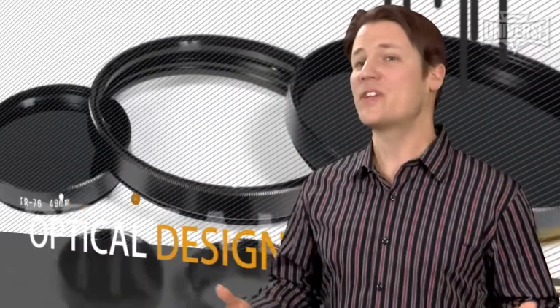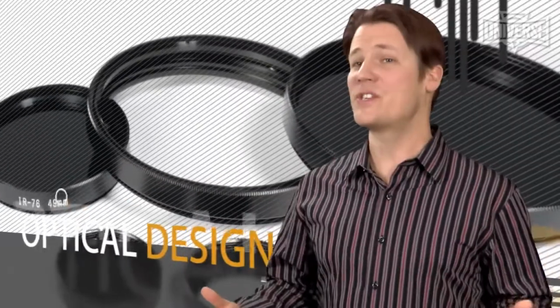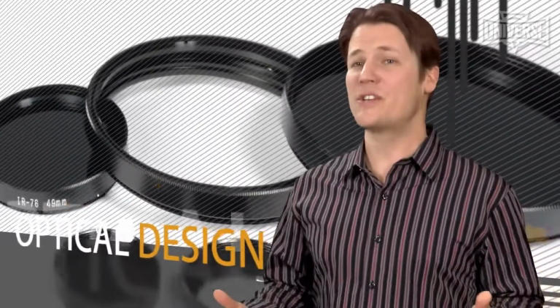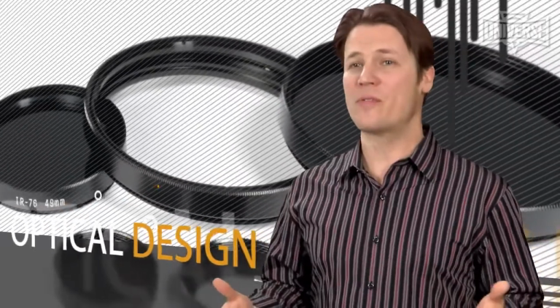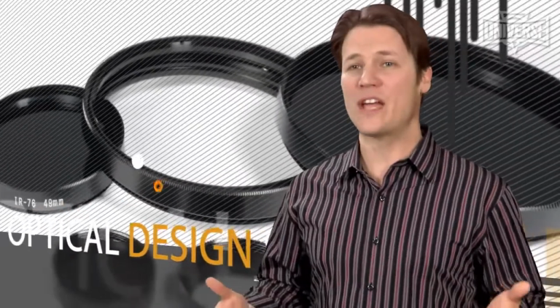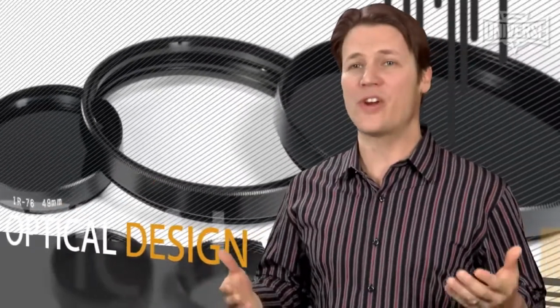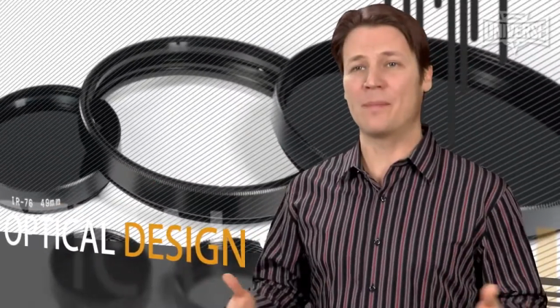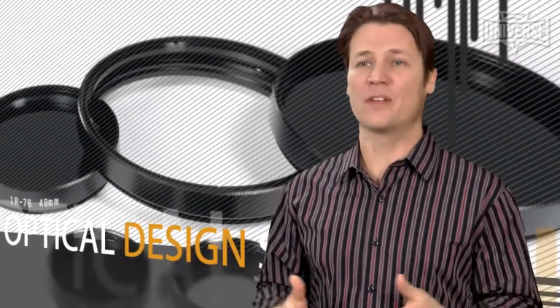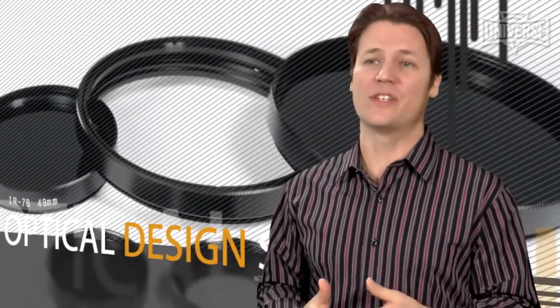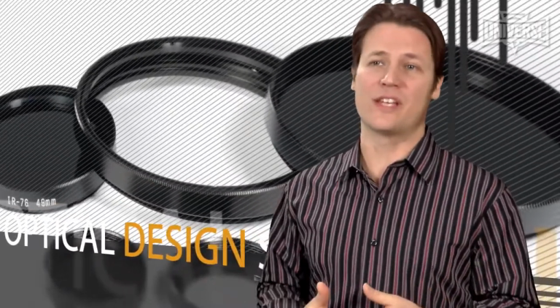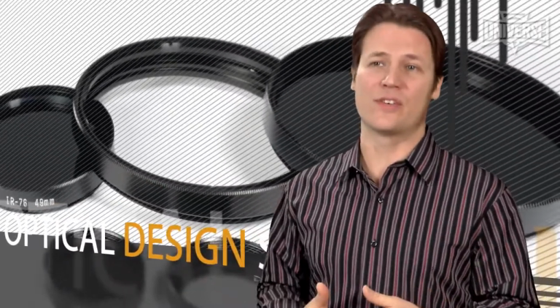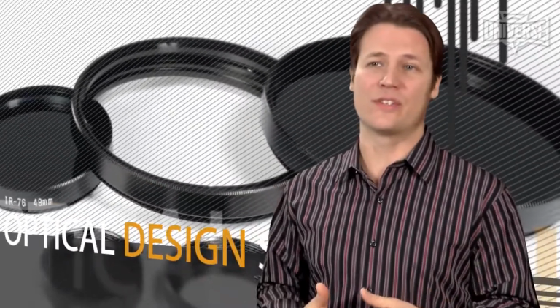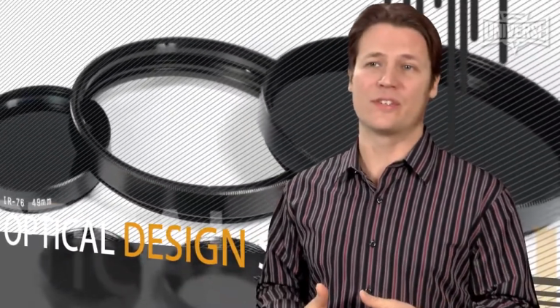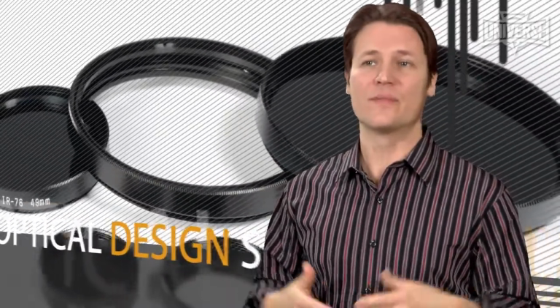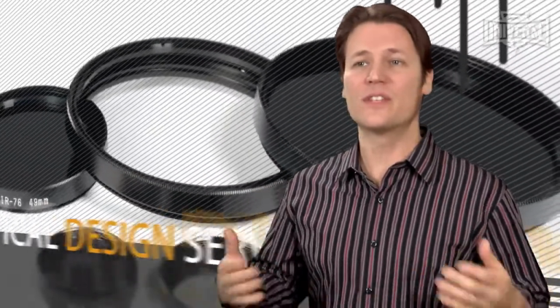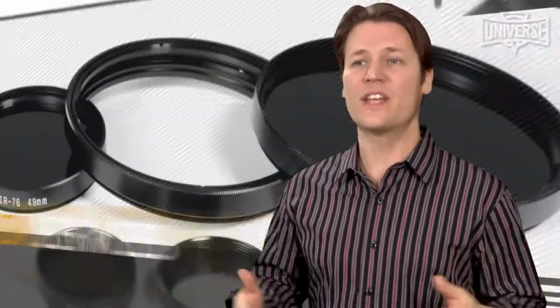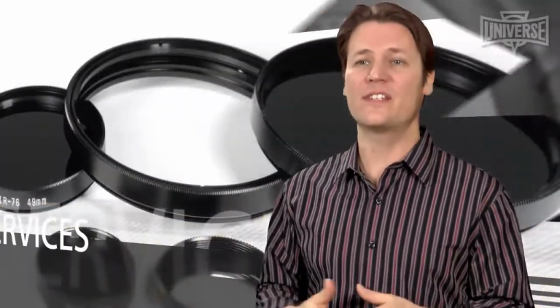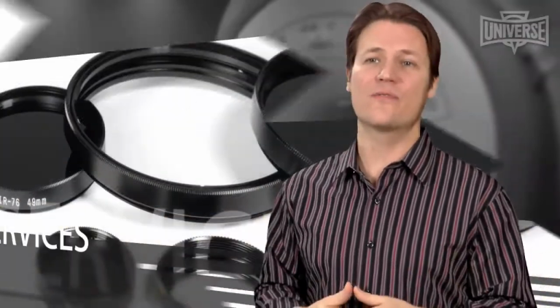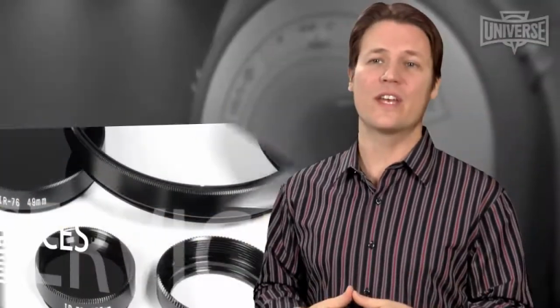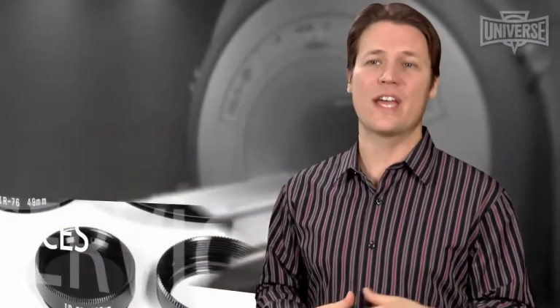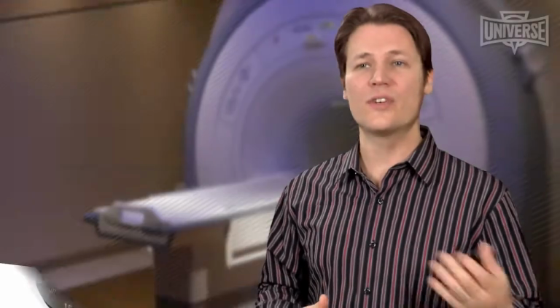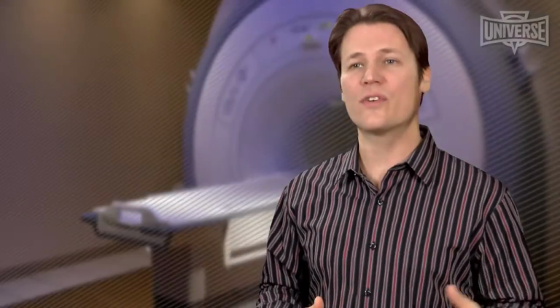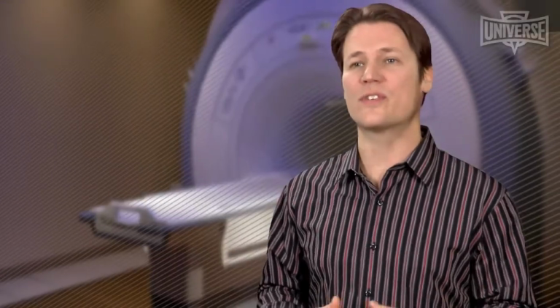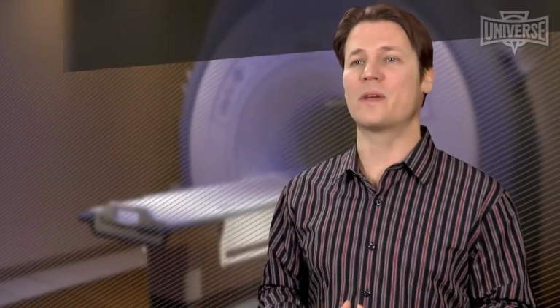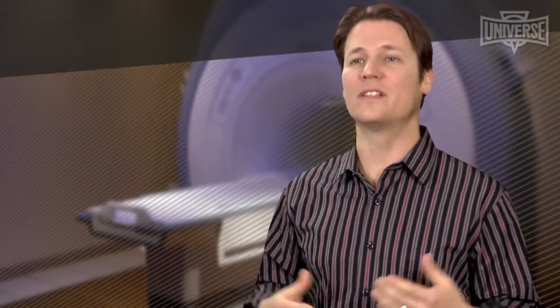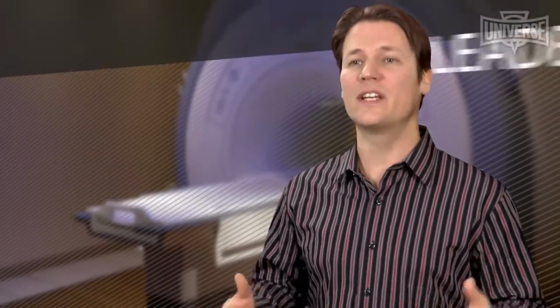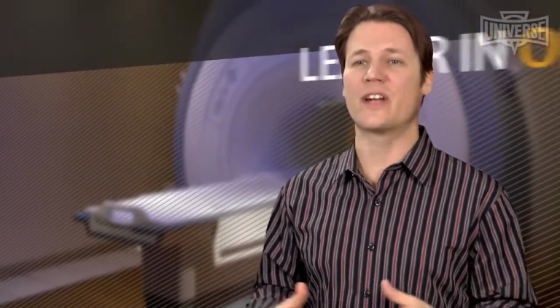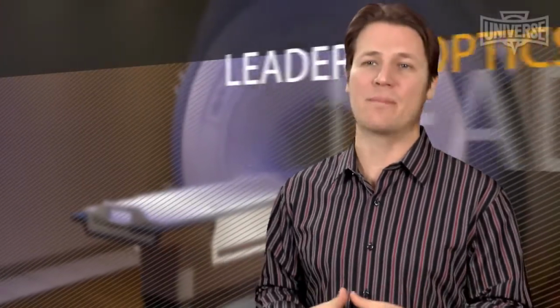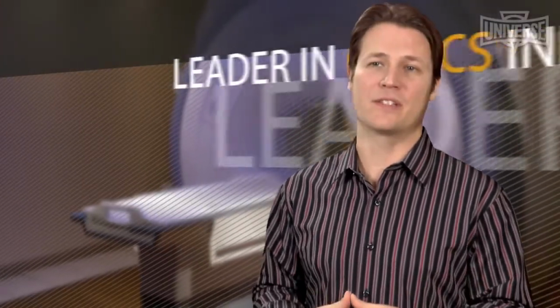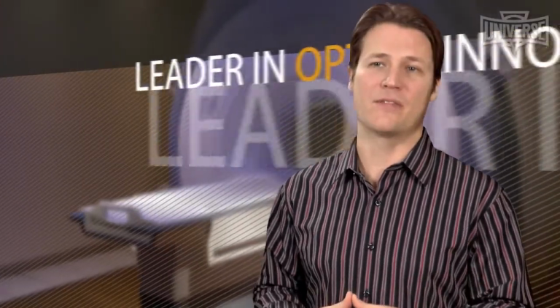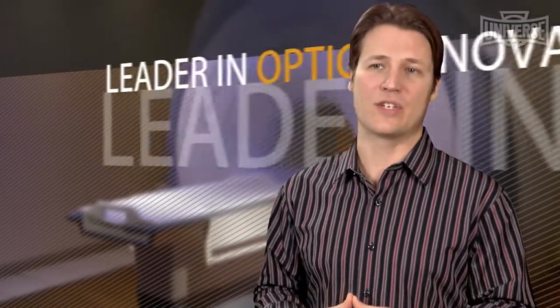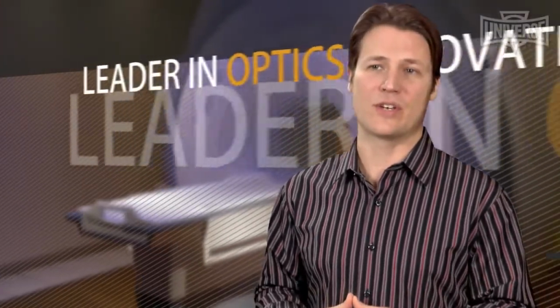Universe engineers provide your optical design services. Since 1949, Universe has been a leader in optics innovation.